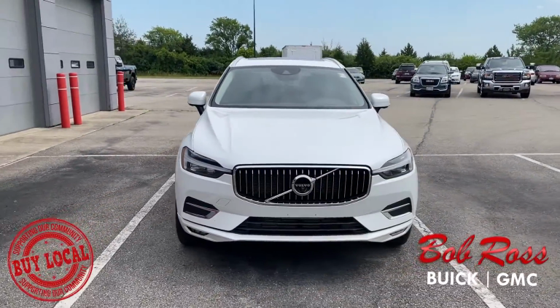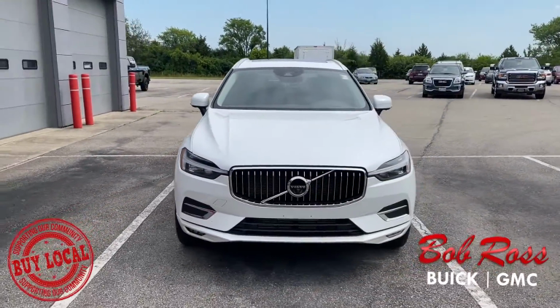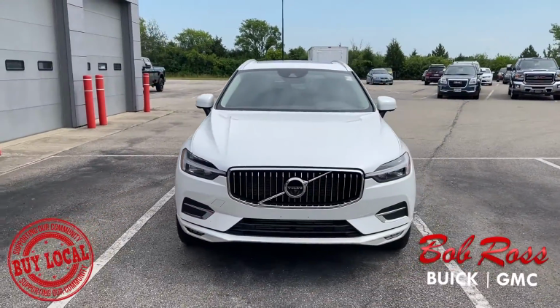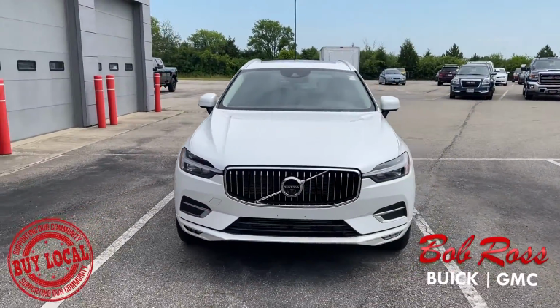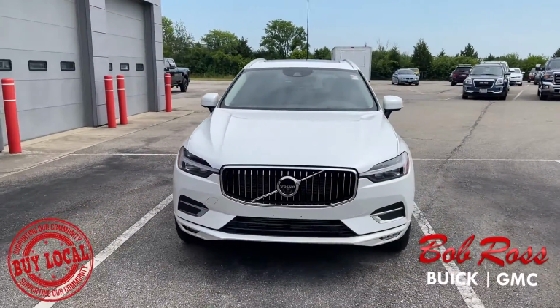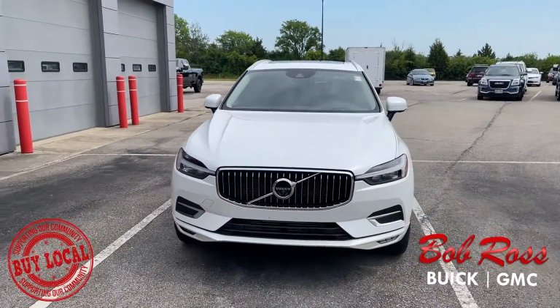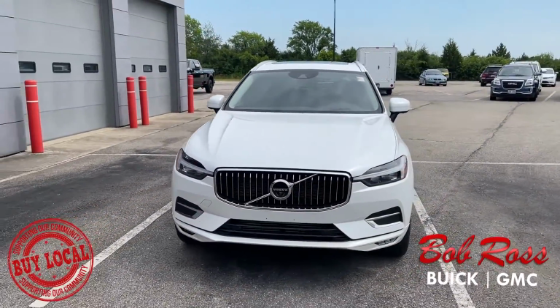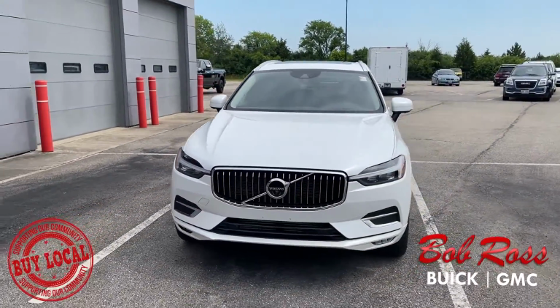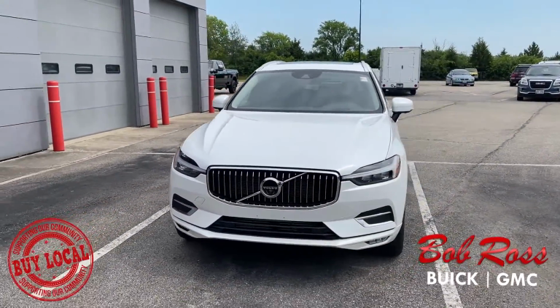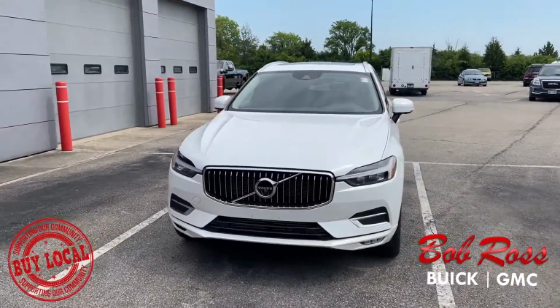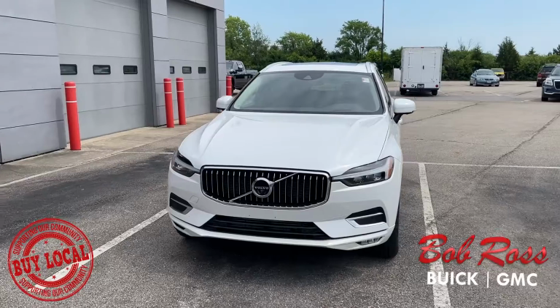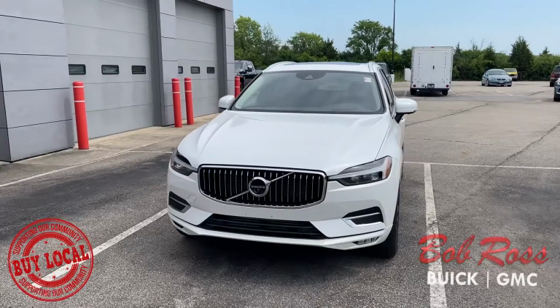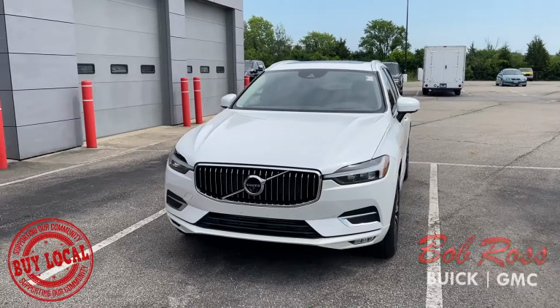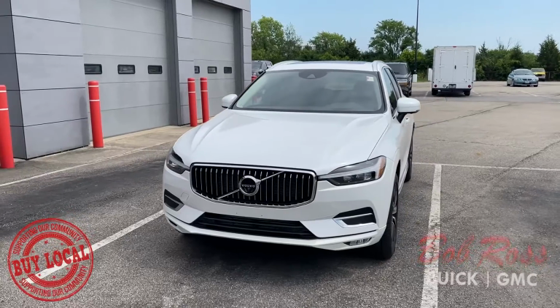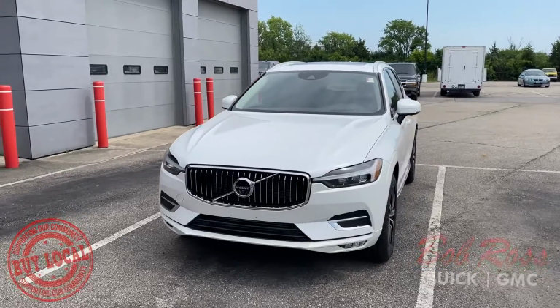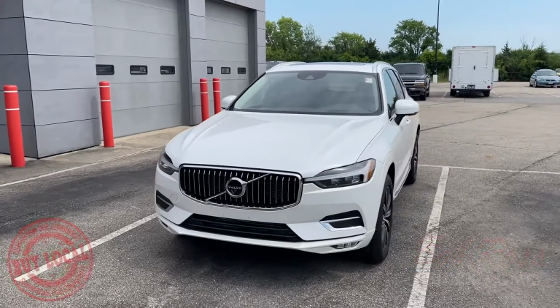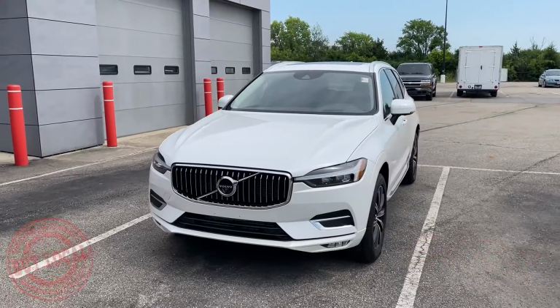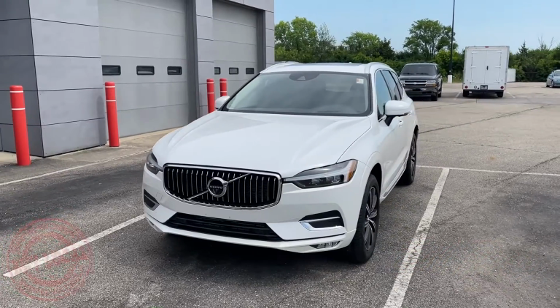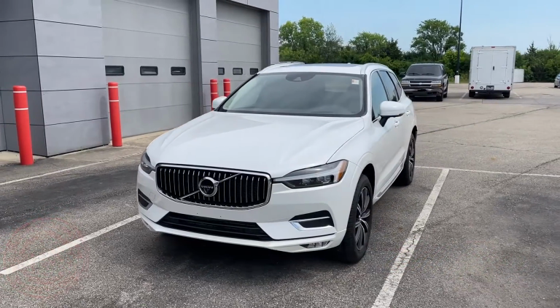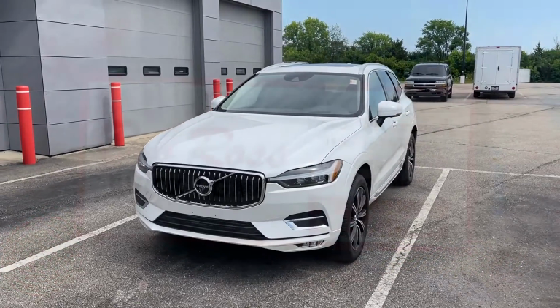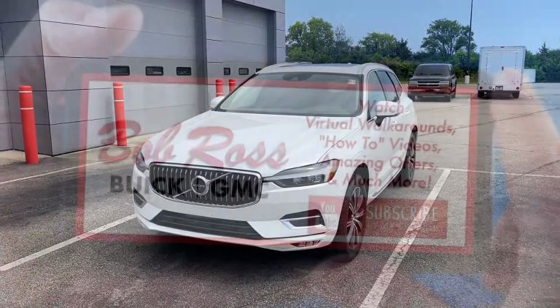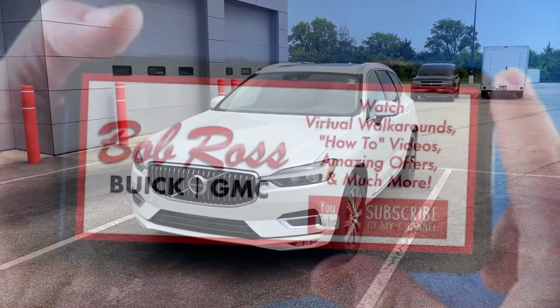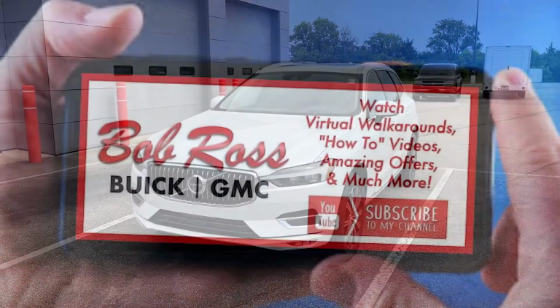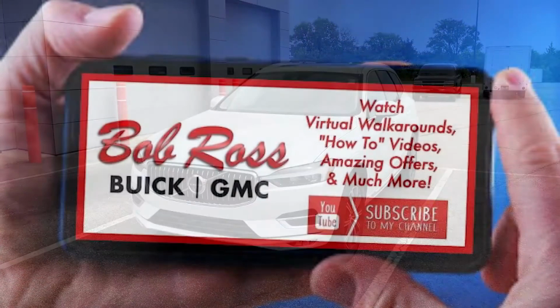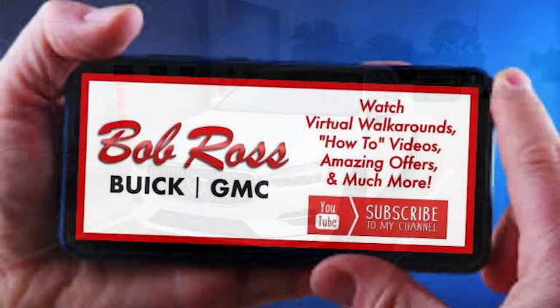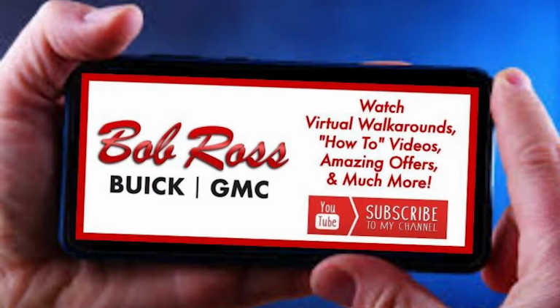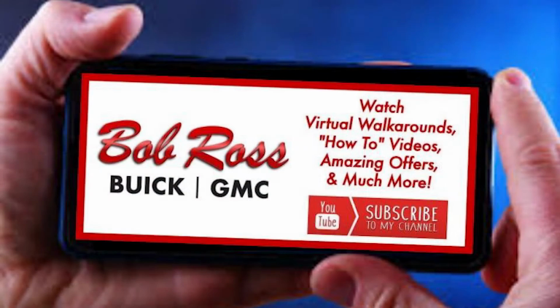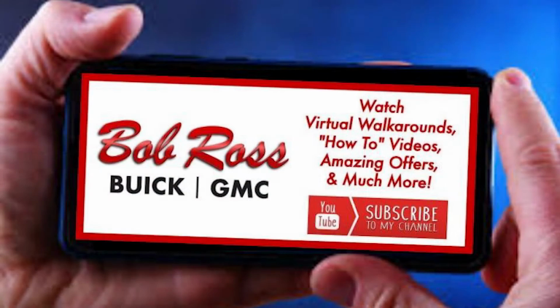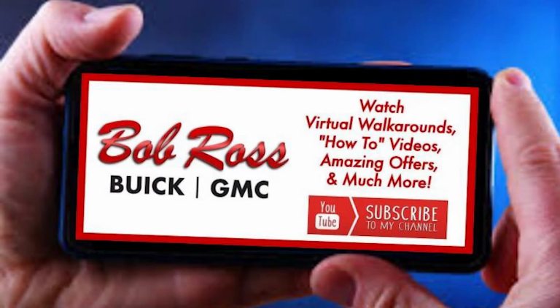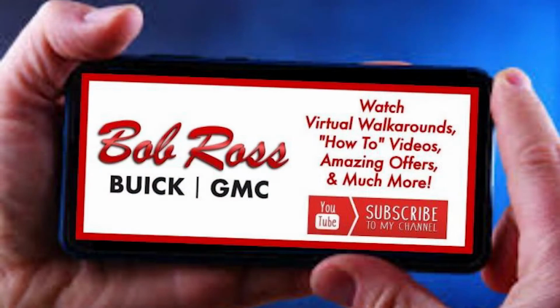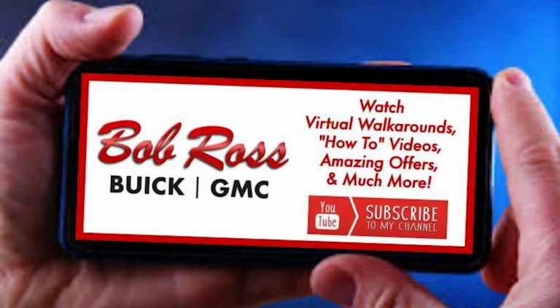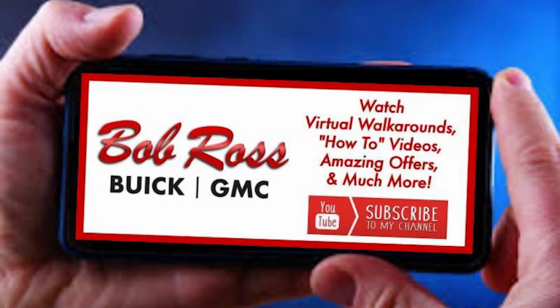Want to take this vehicle for a ride? Stop in and visit us today at Bob Ross Butte GMC.